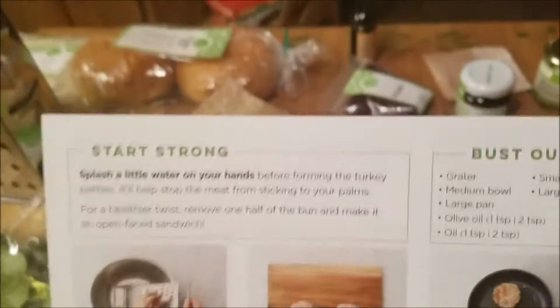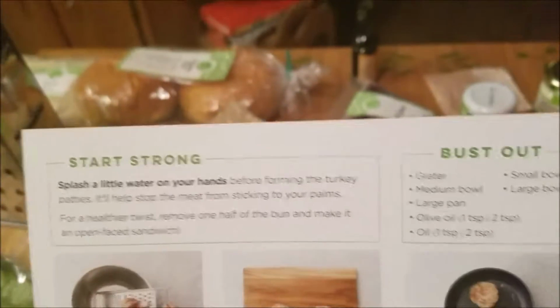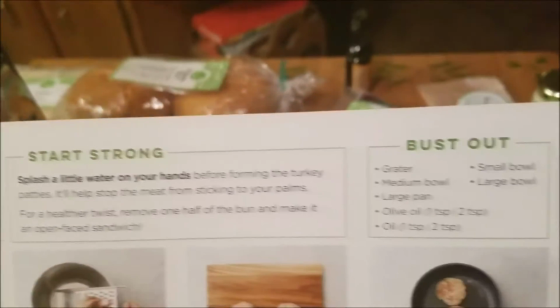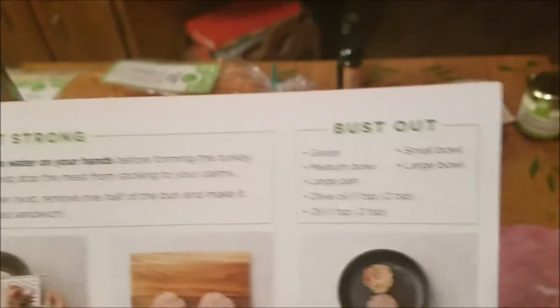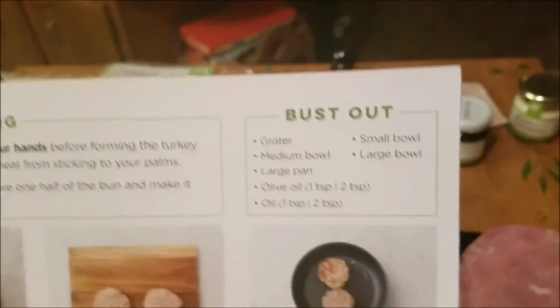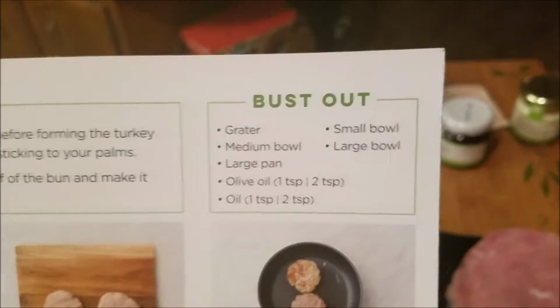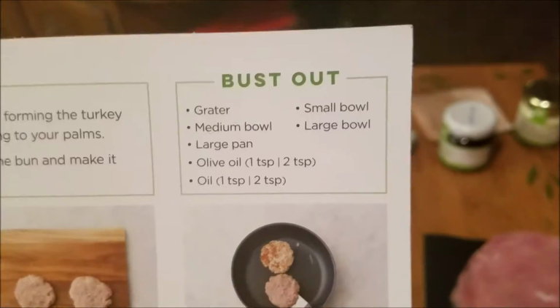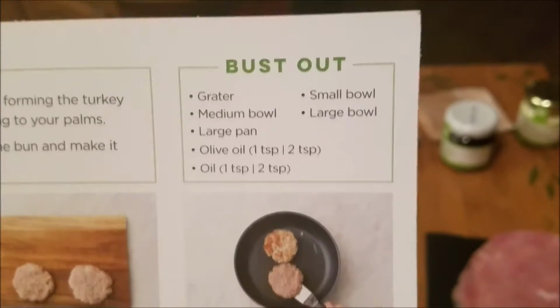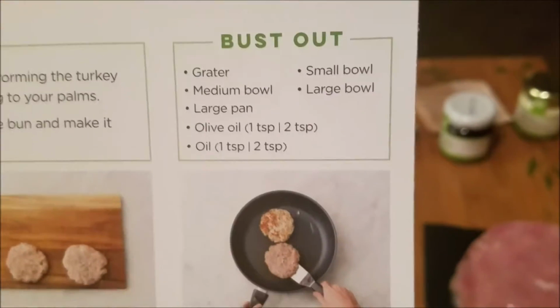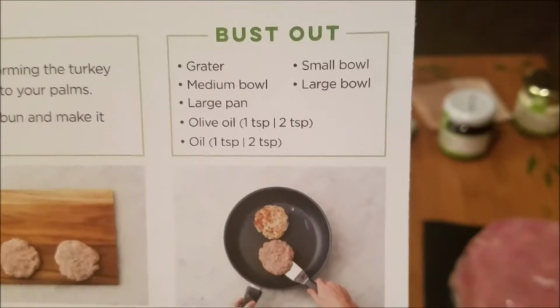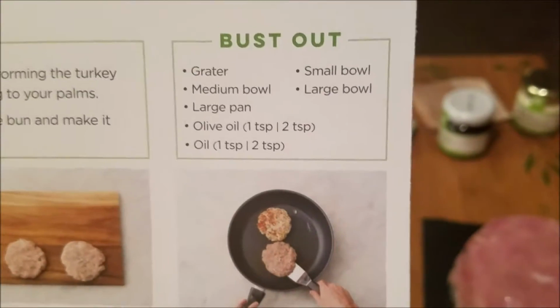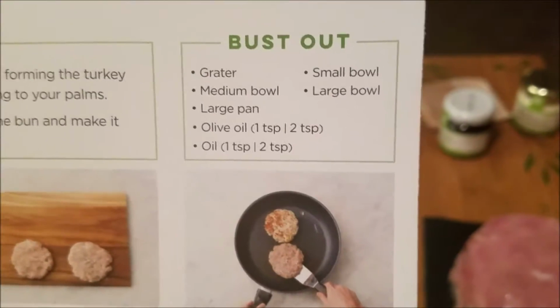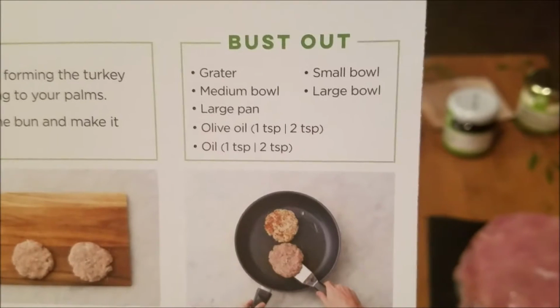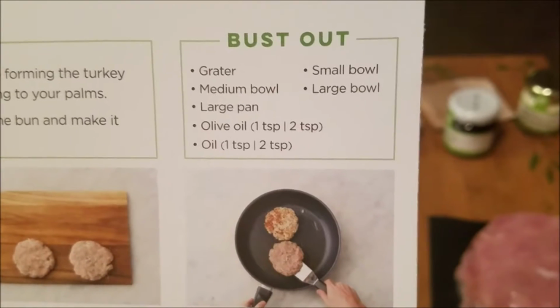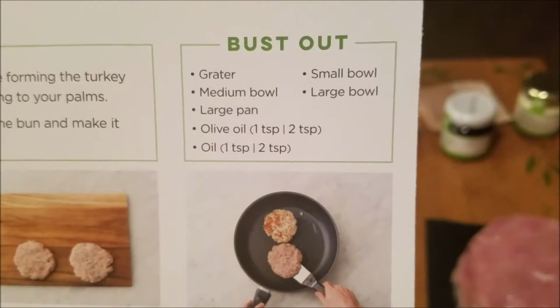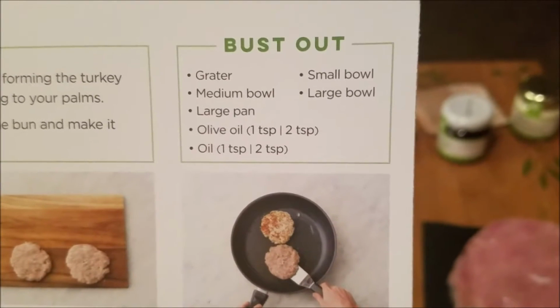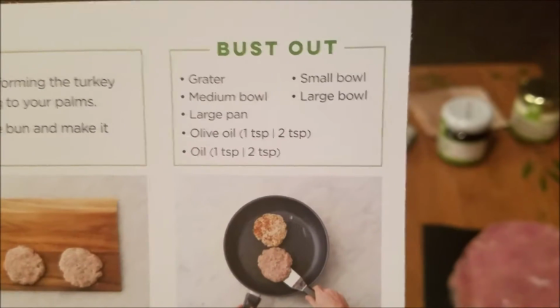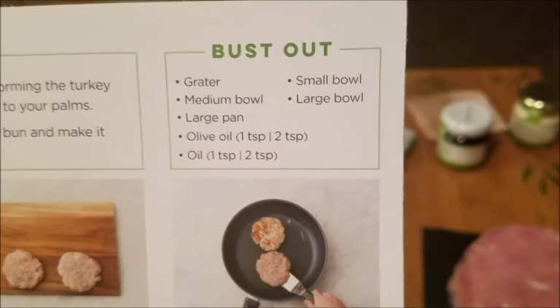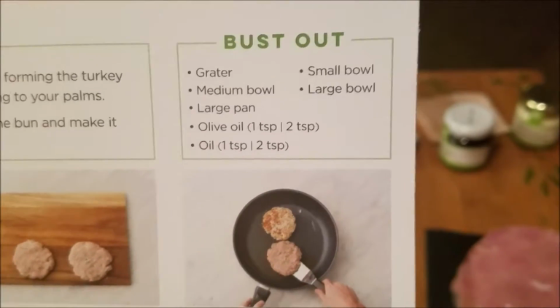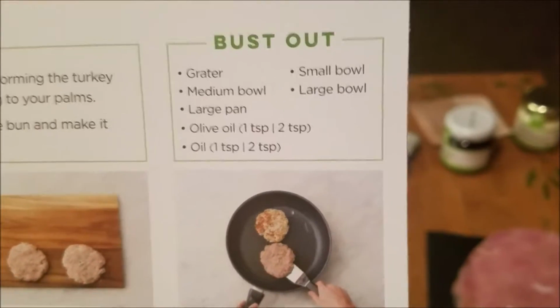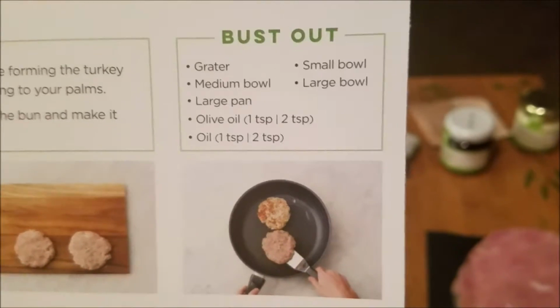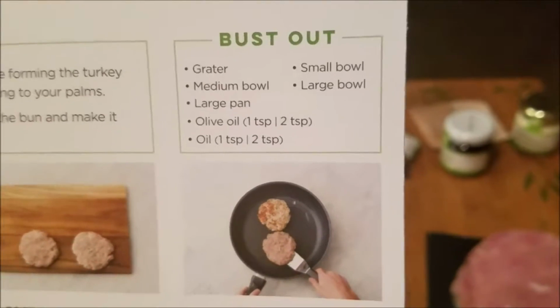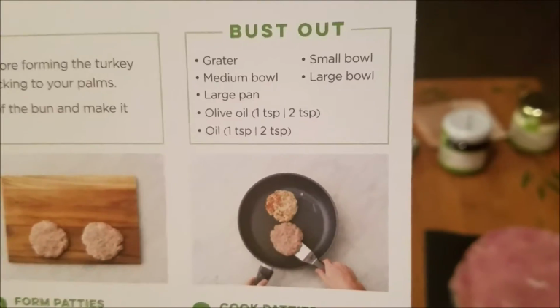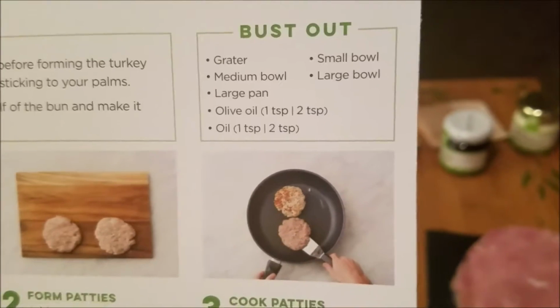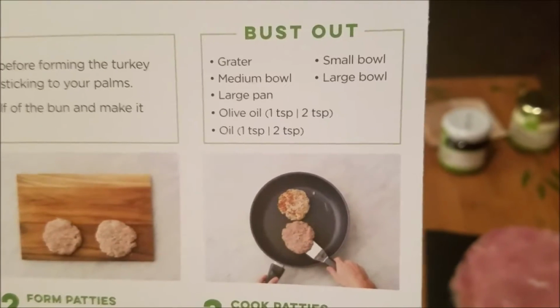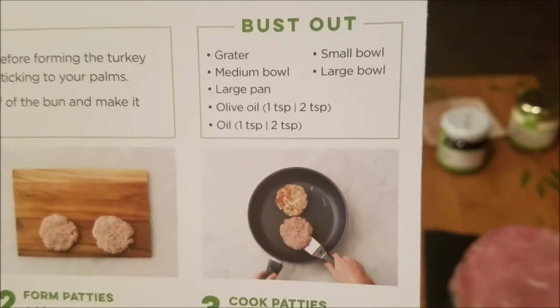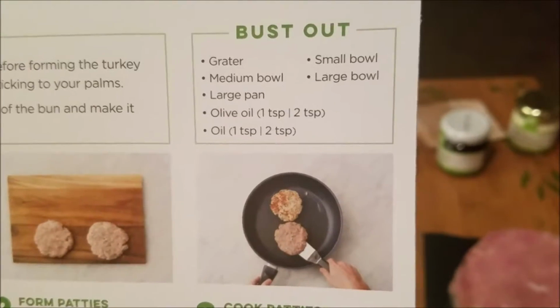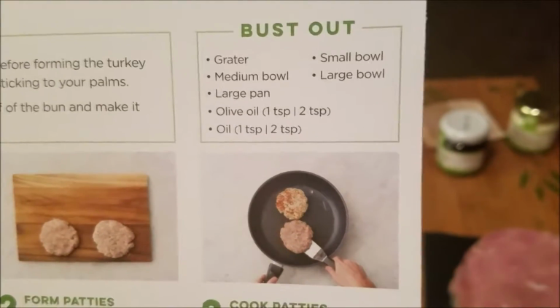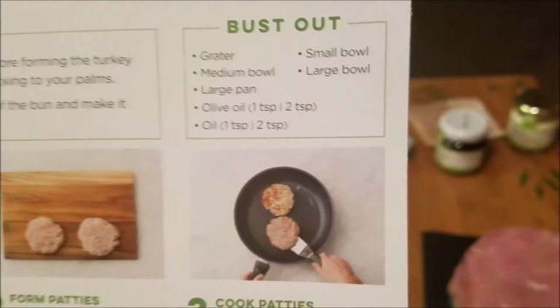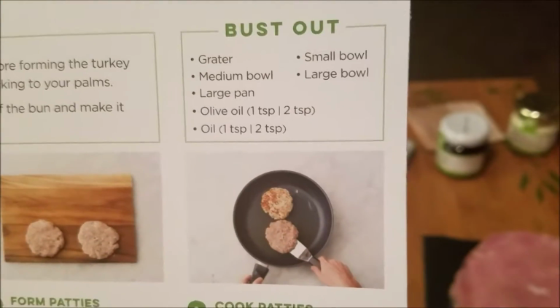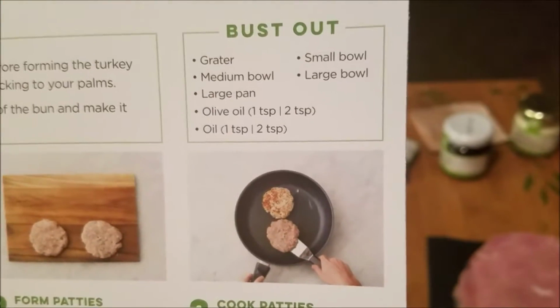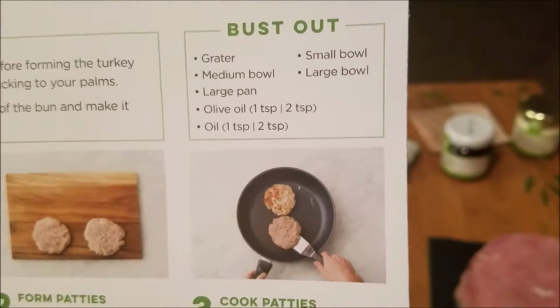So you're going to need a grater, a medium bowl, a bowl of every size pretty much, a large pan, and olive oil.